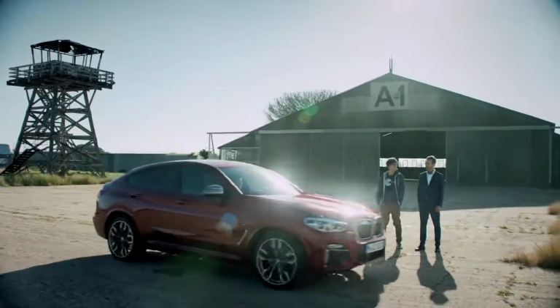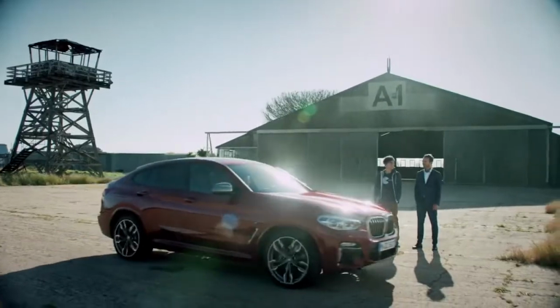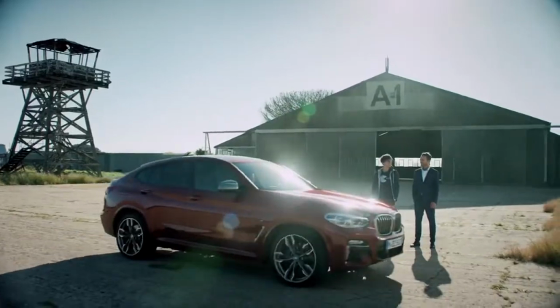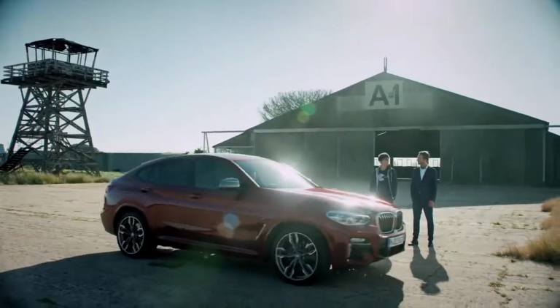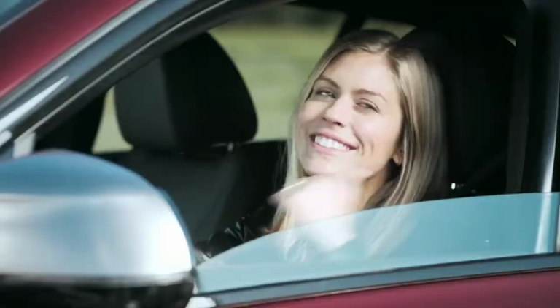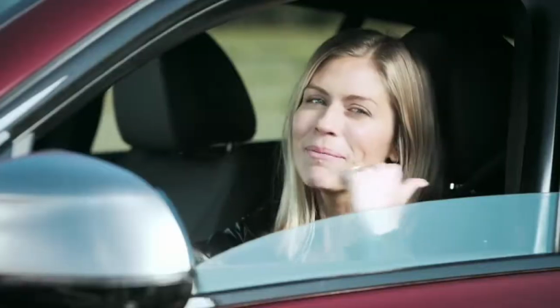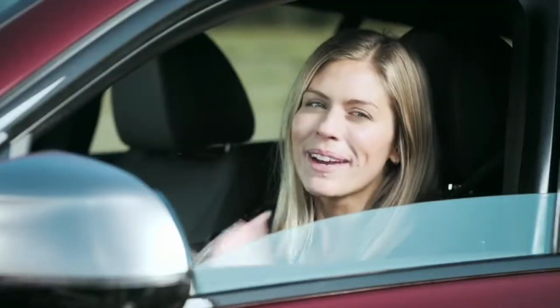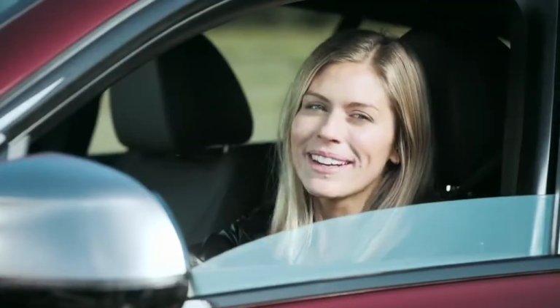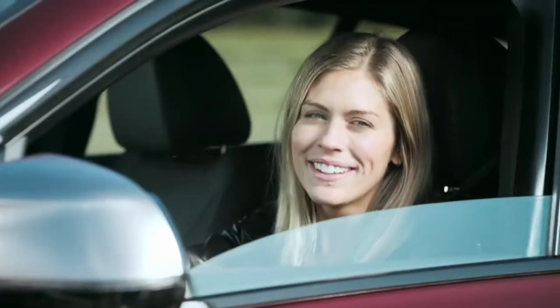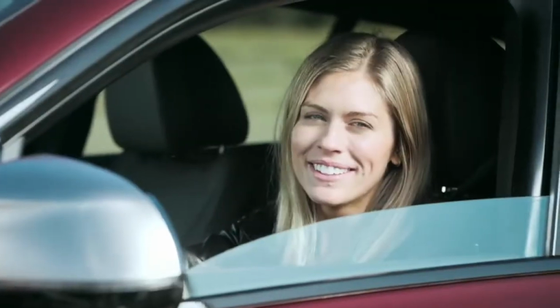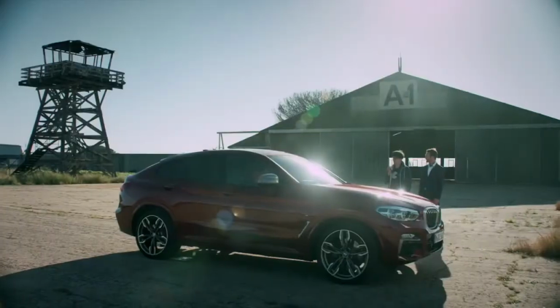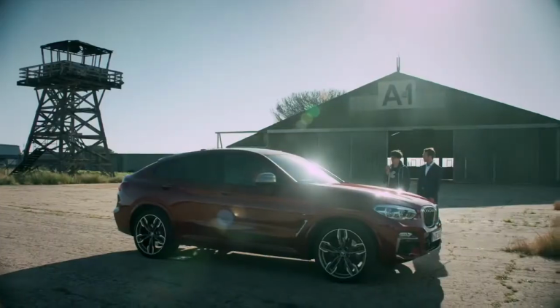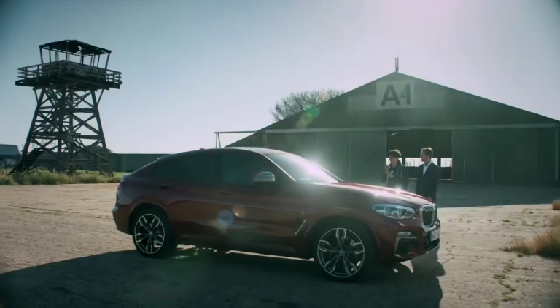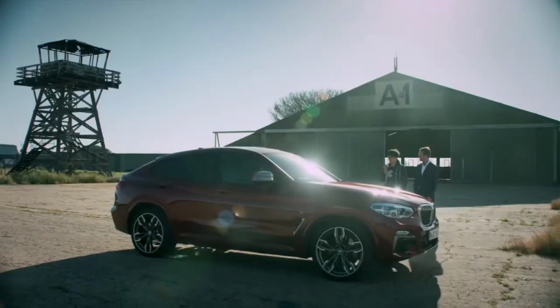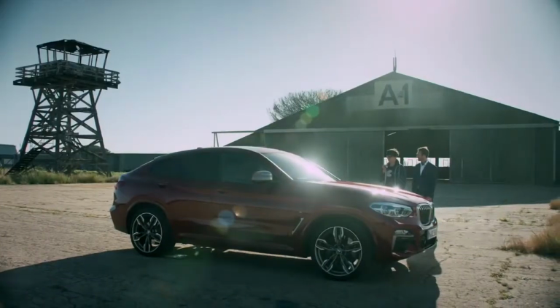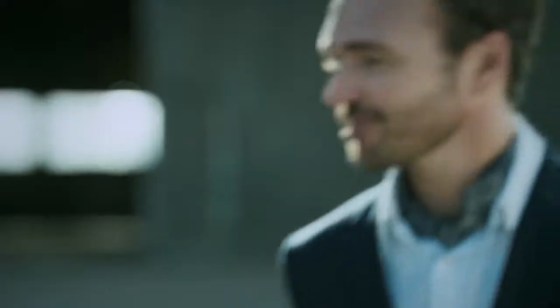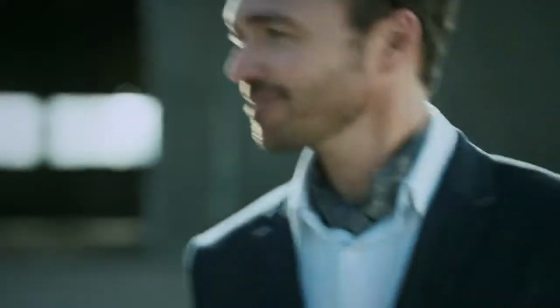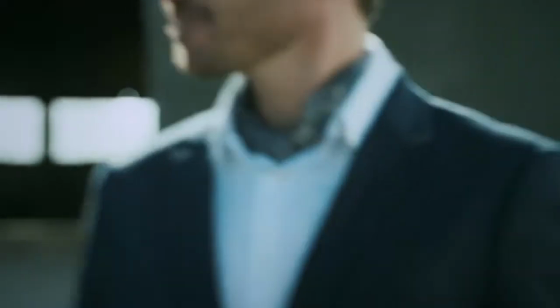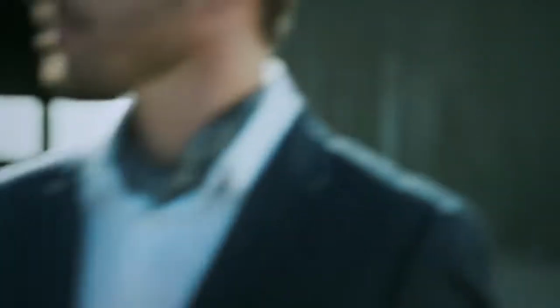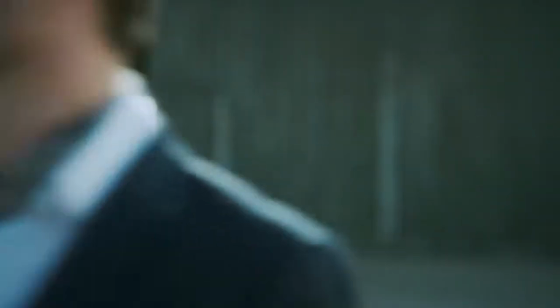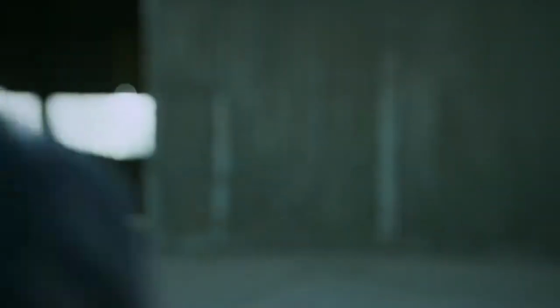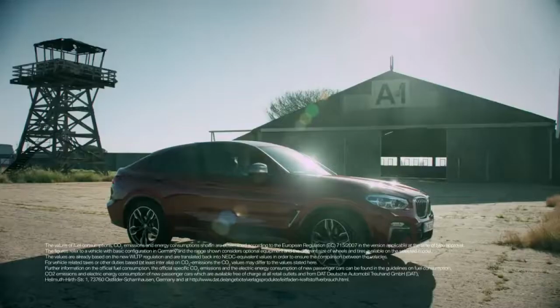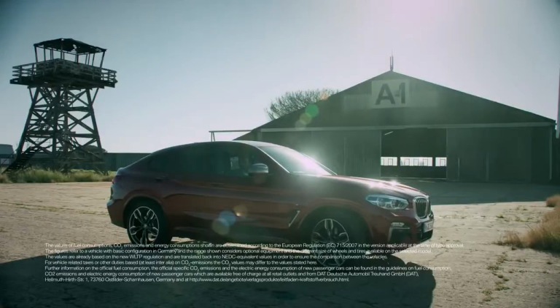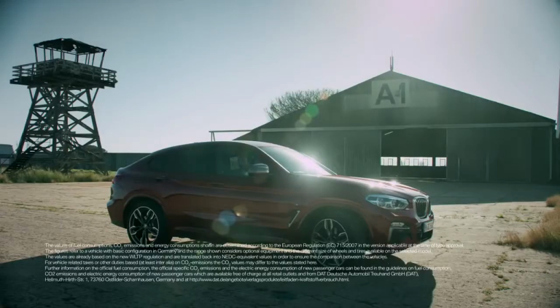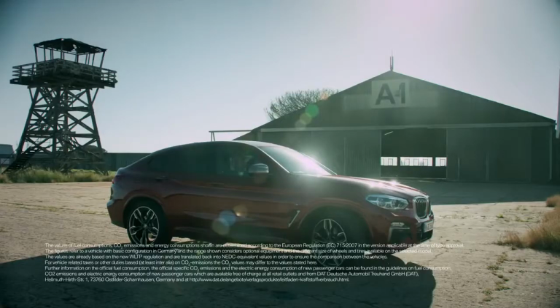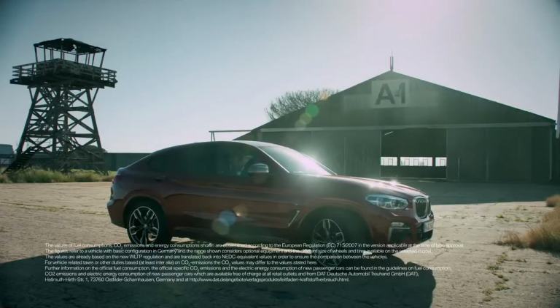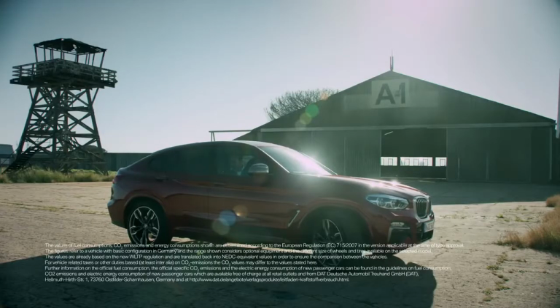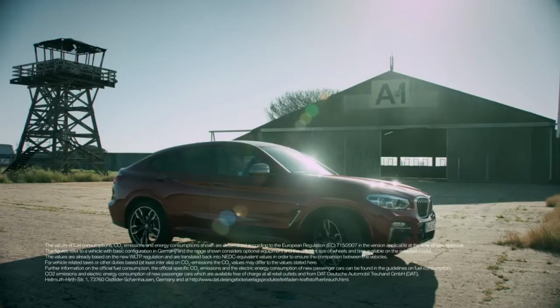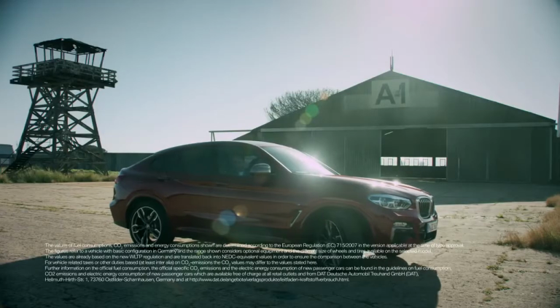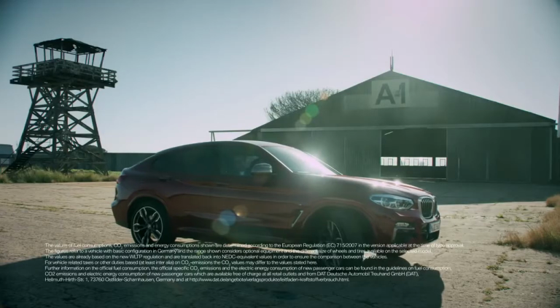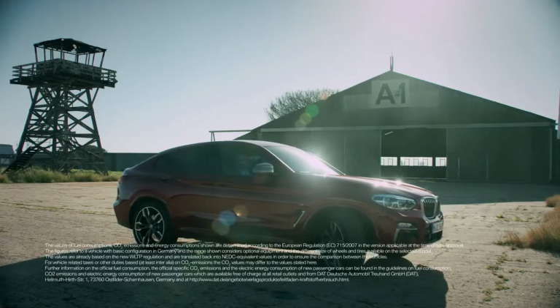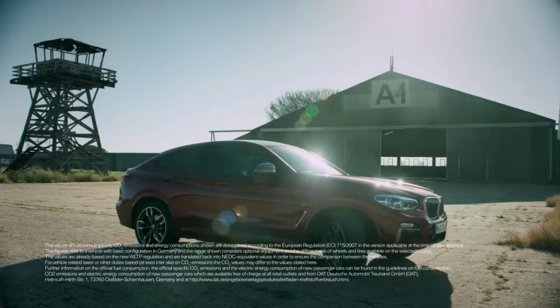Come on, boys, jump in. Roger that. Ready for a rough trip? Yes, let's do it.